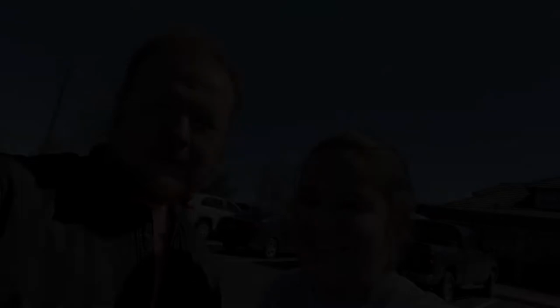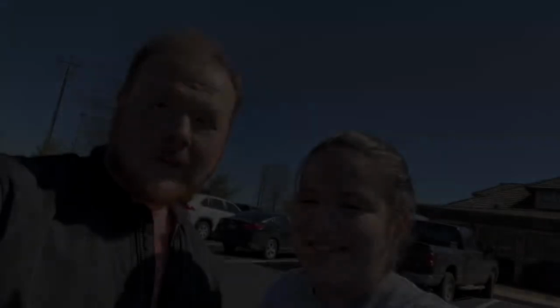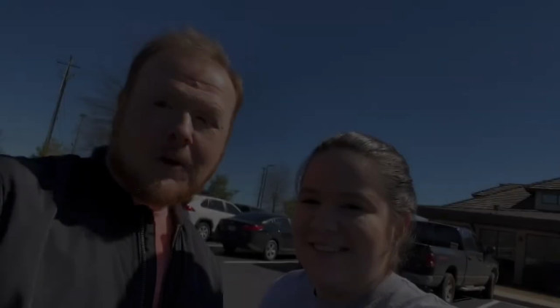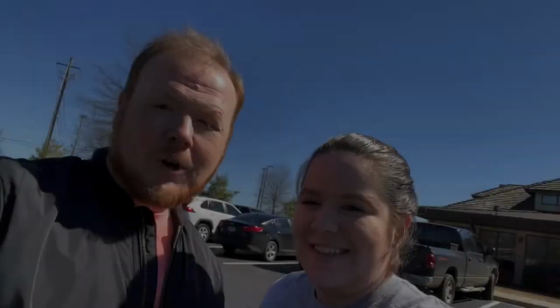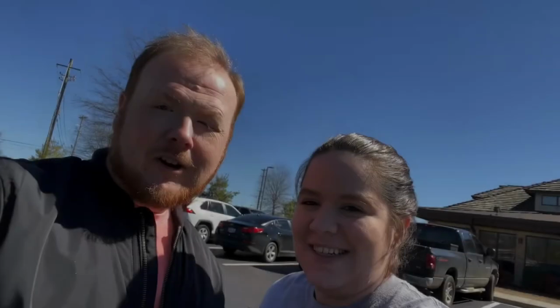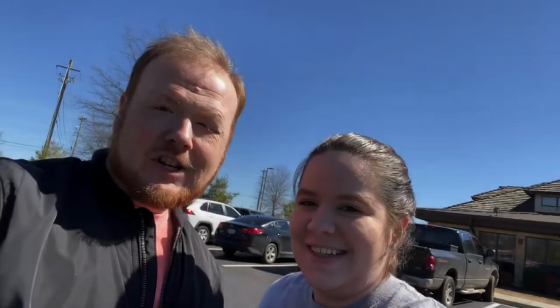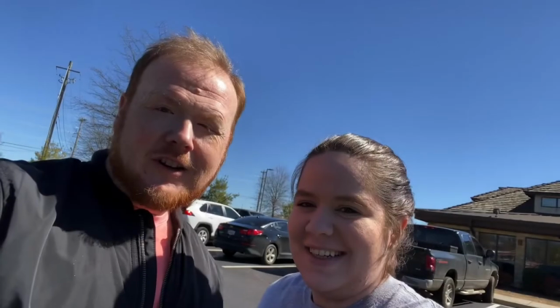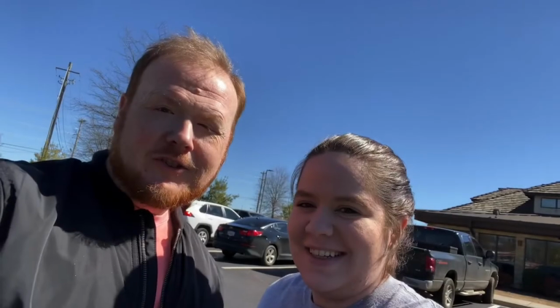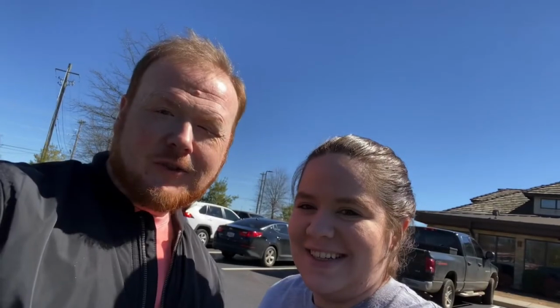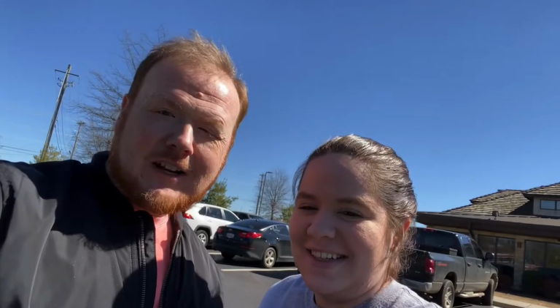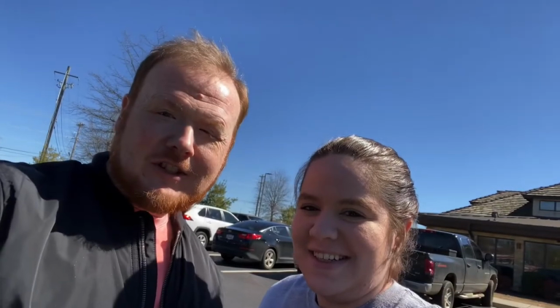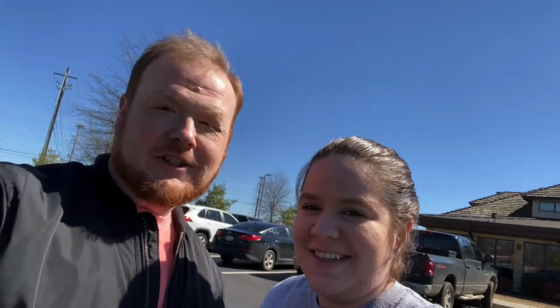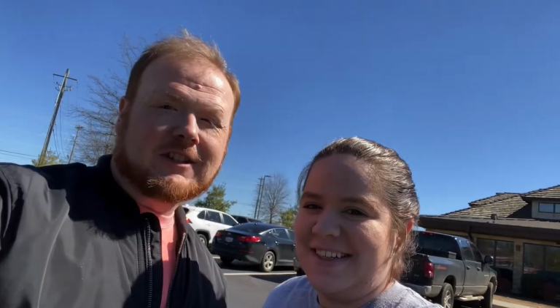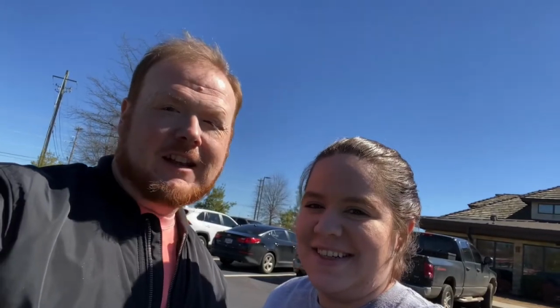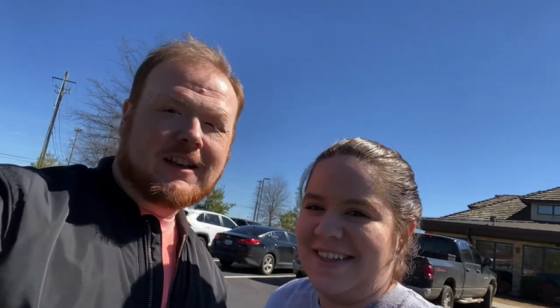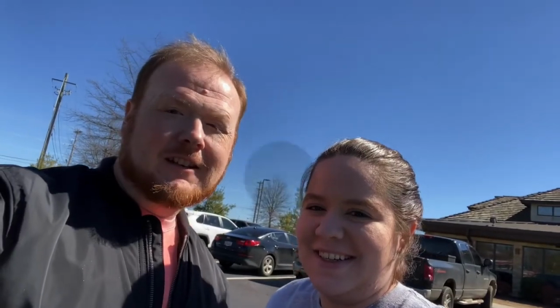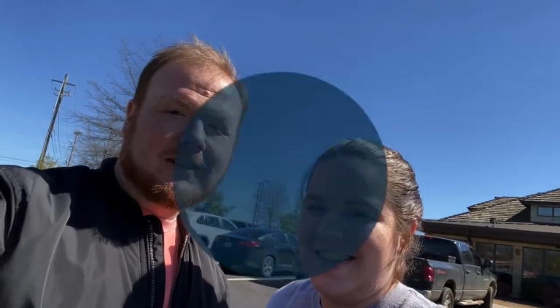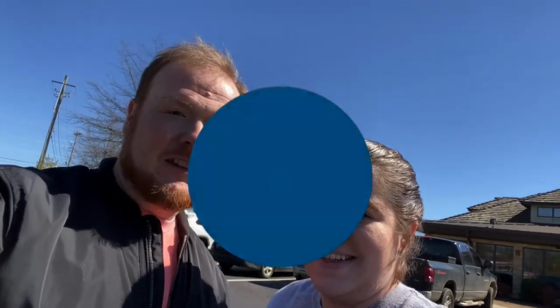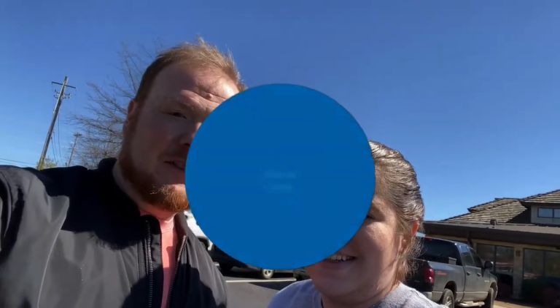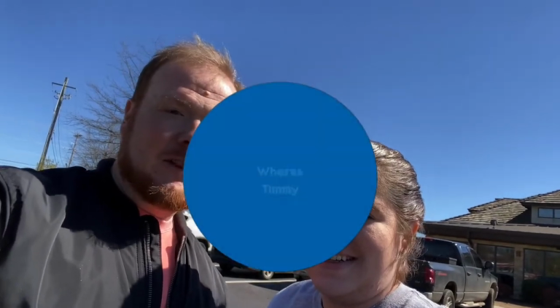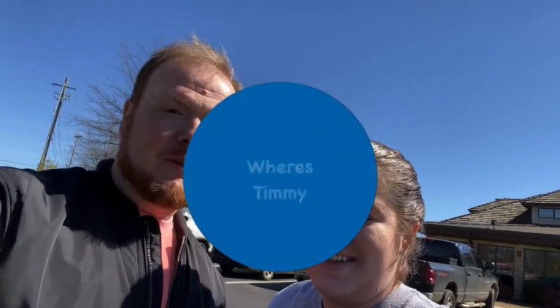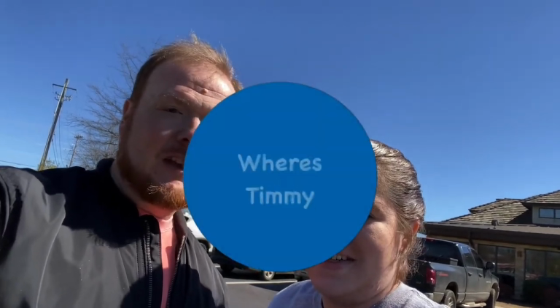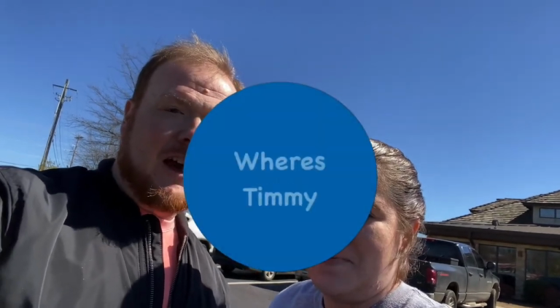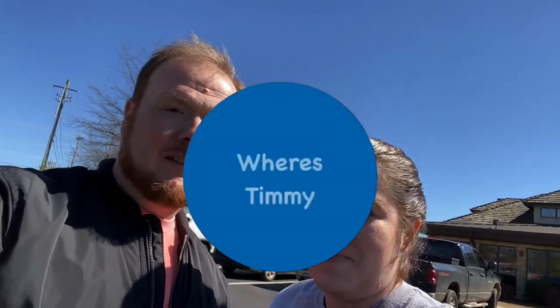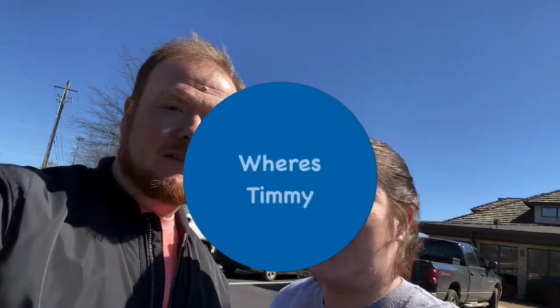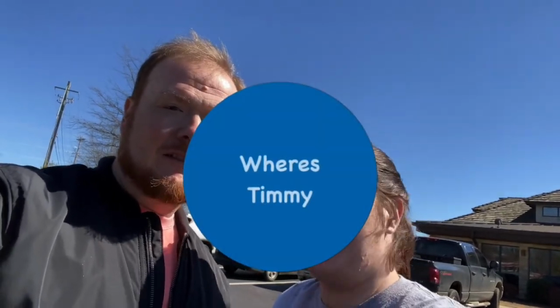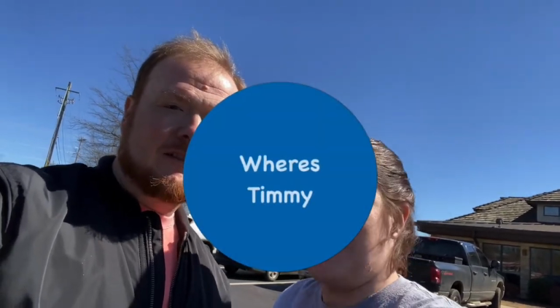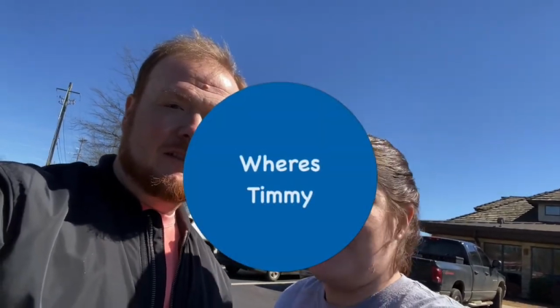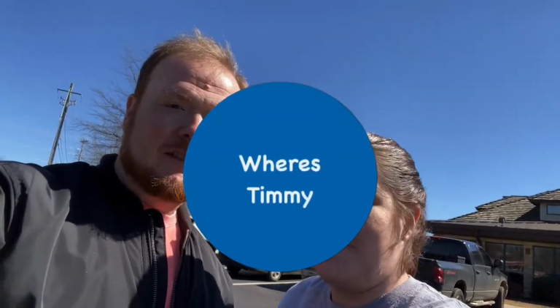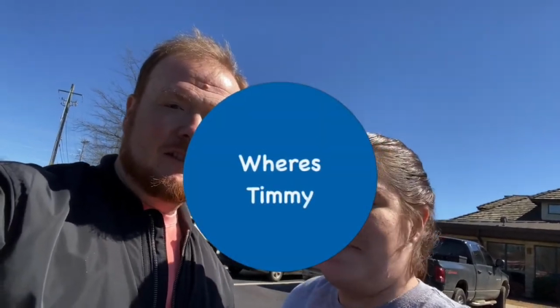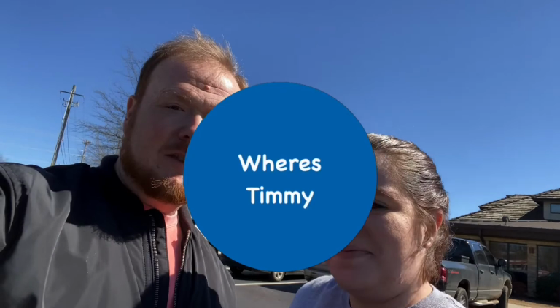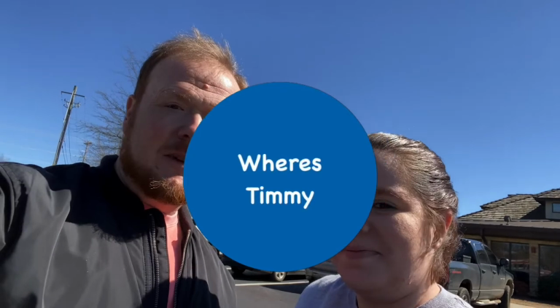We're here at Cheddar's Scratch Kitchen today, so let's go see what they got. Come on guys, let's go eat.